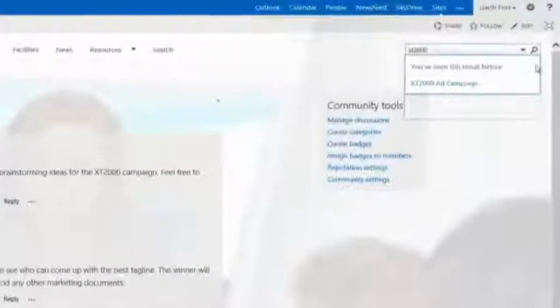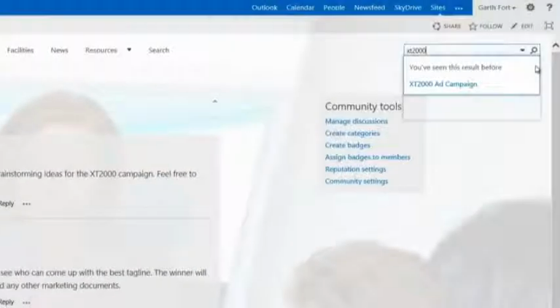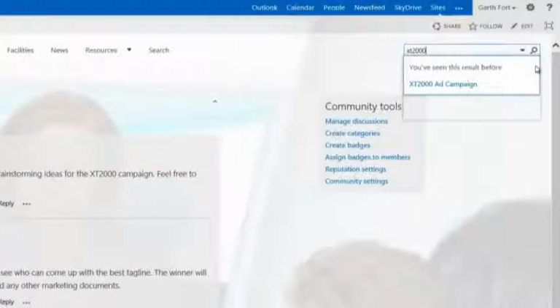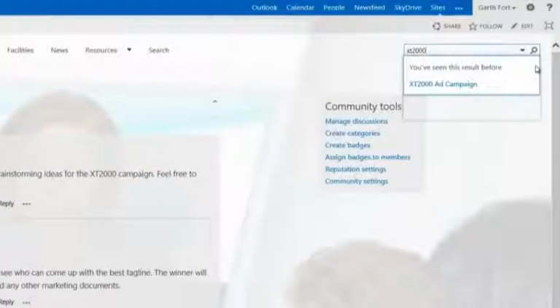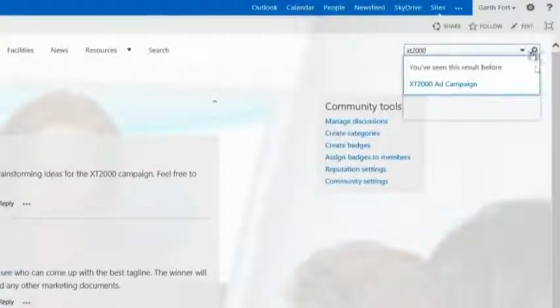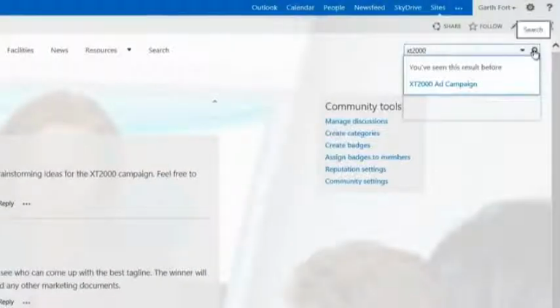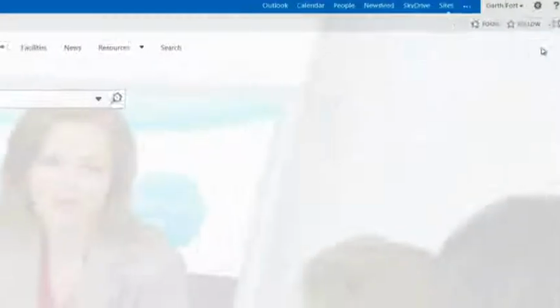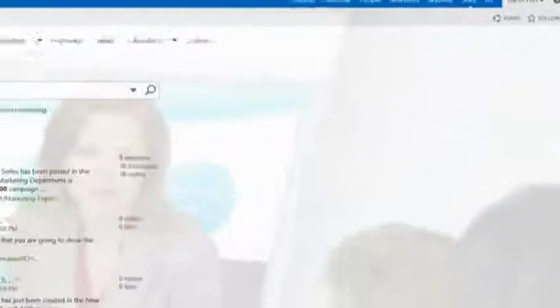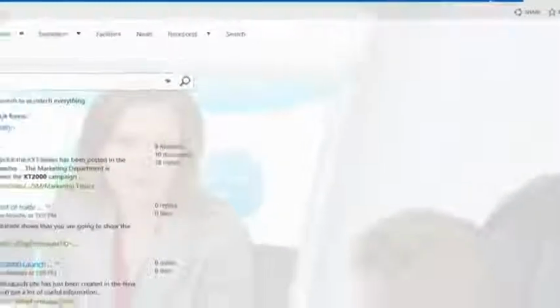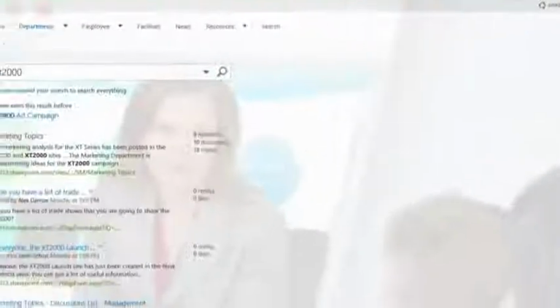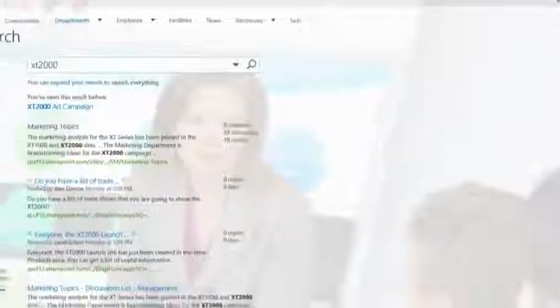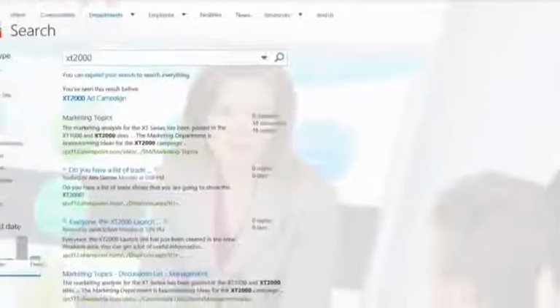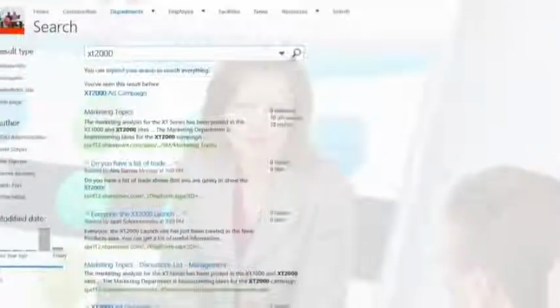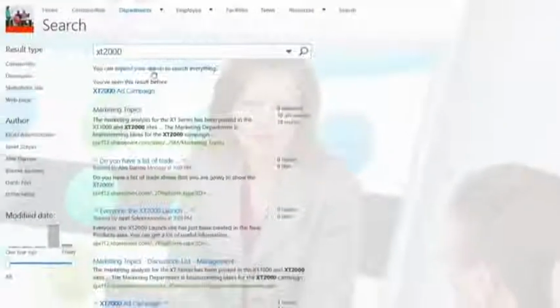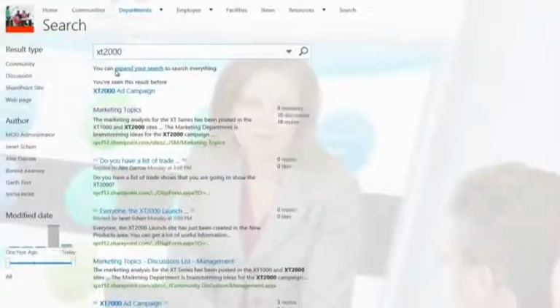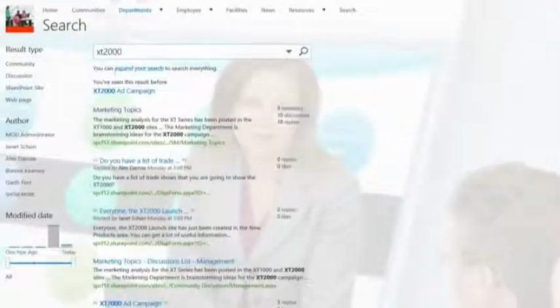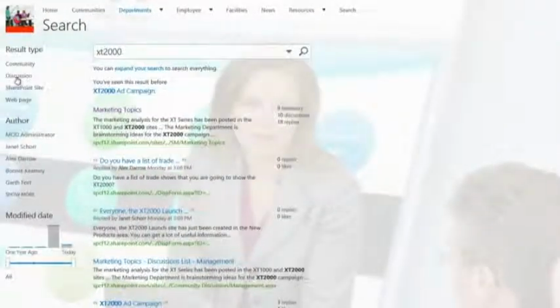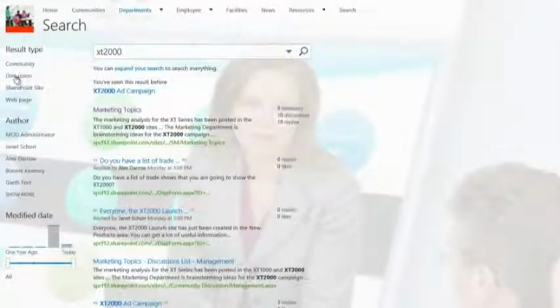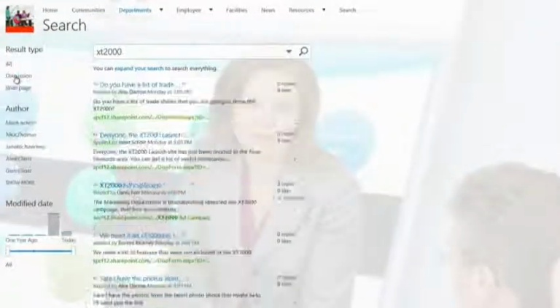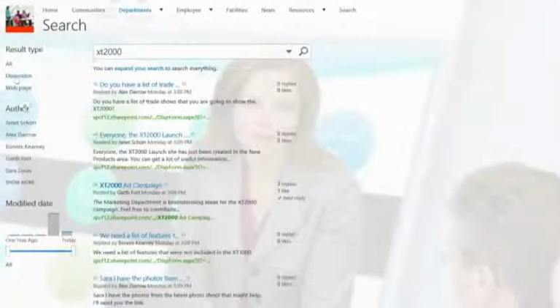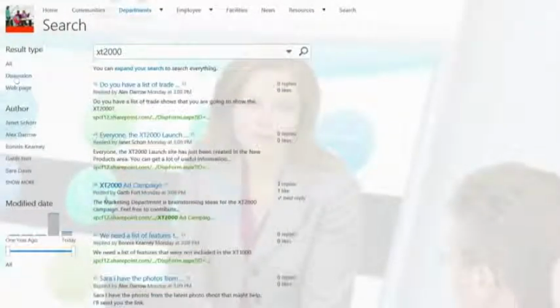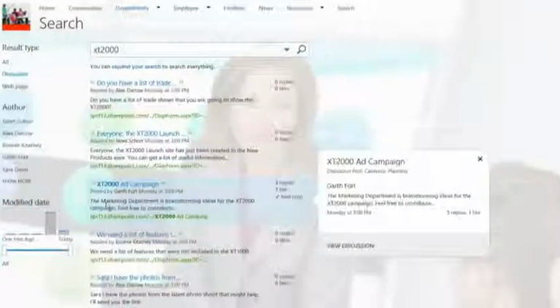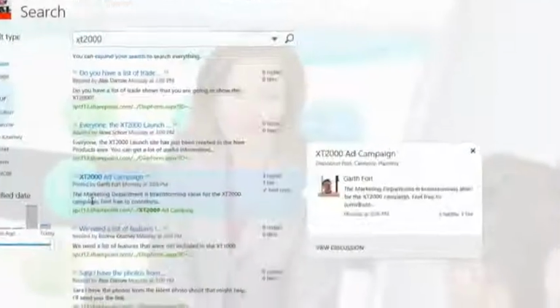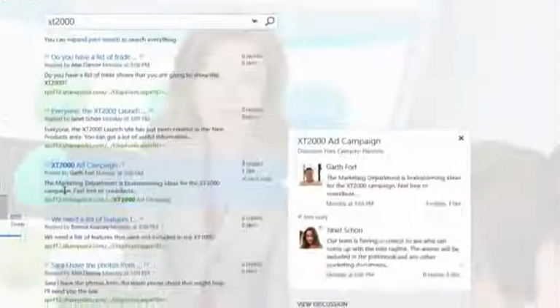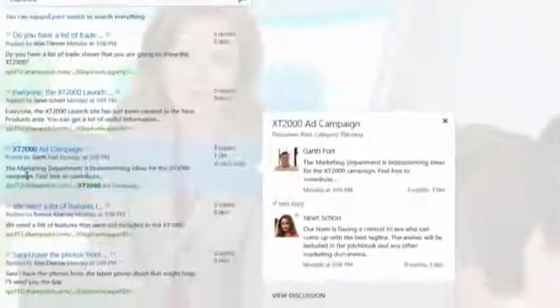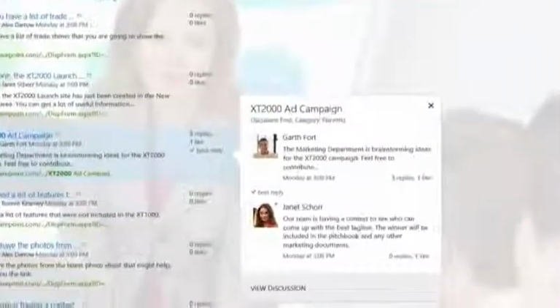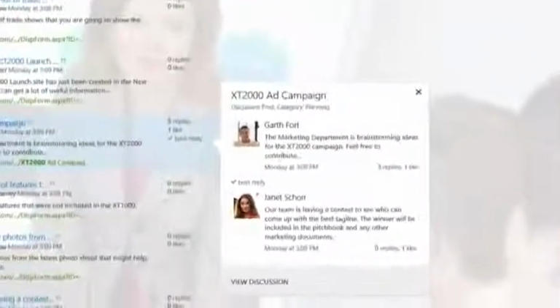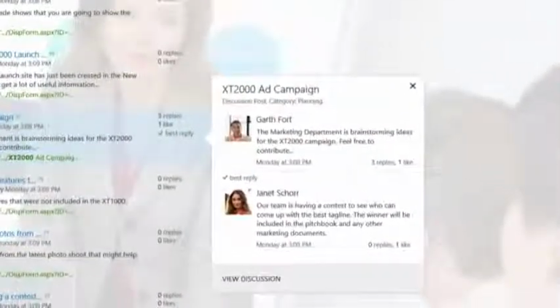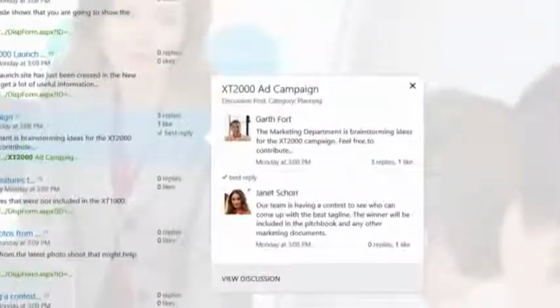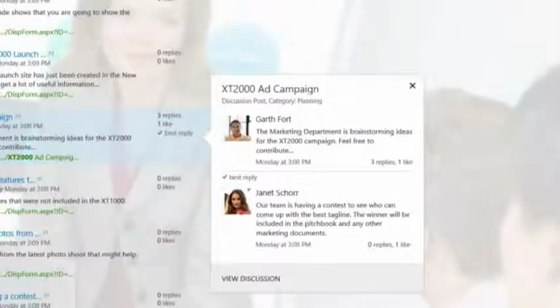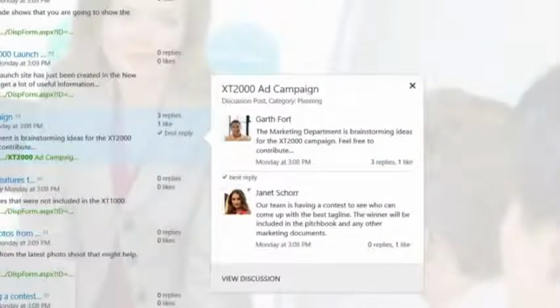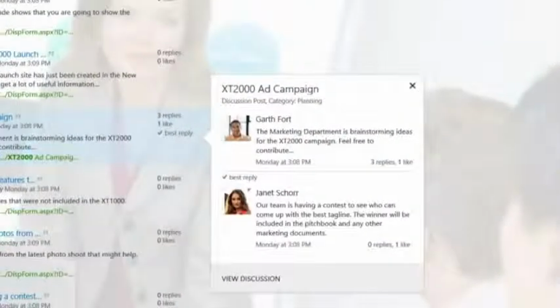With SharePoint's connected platform, all of this content is fully searchable, making the information inside the community live on past the active conversation. Until next time.